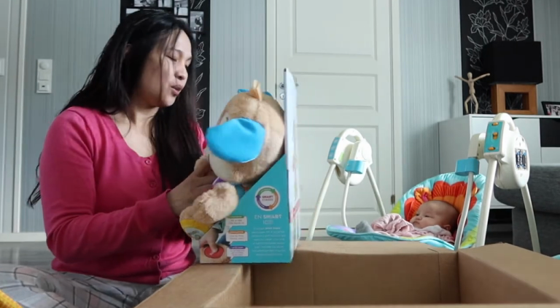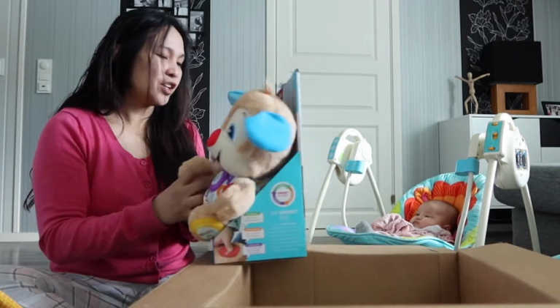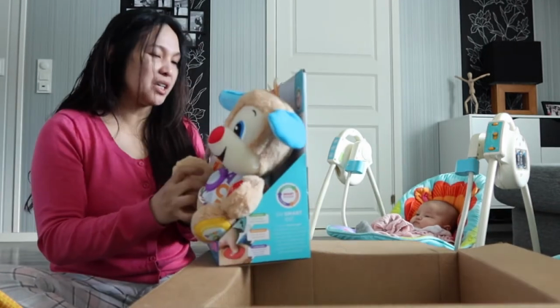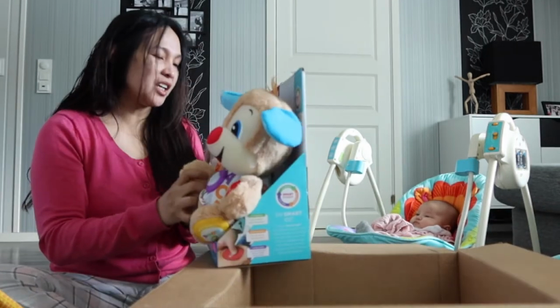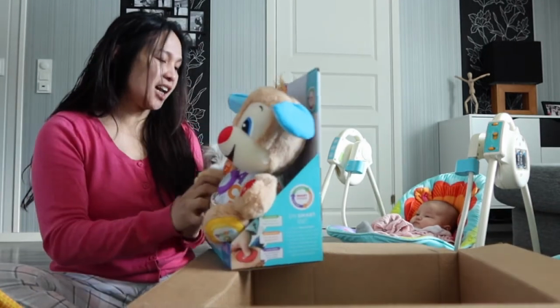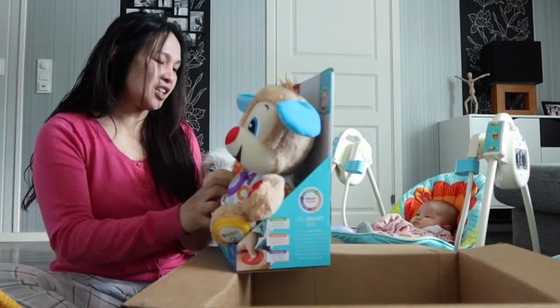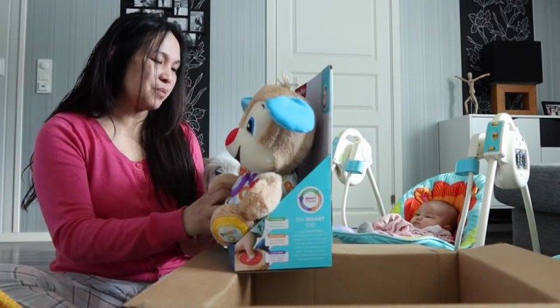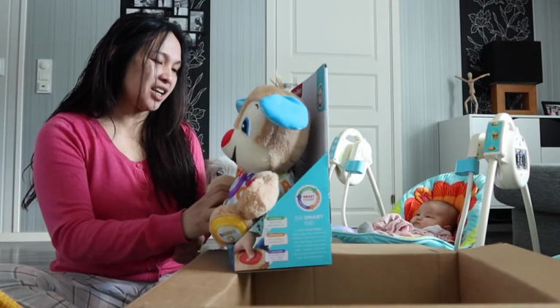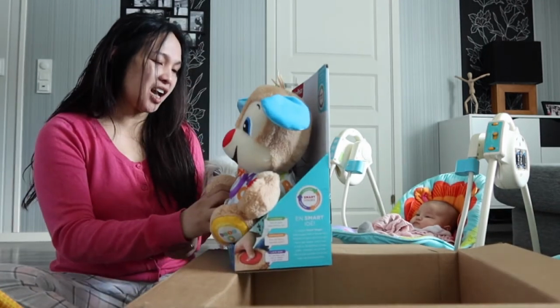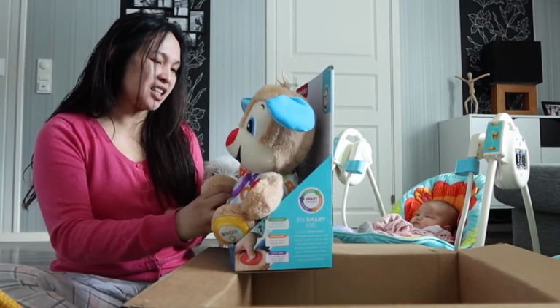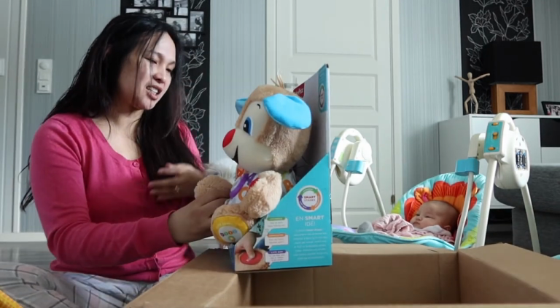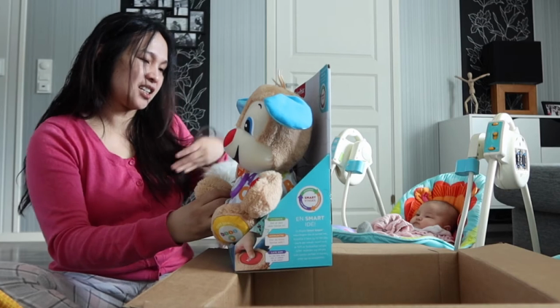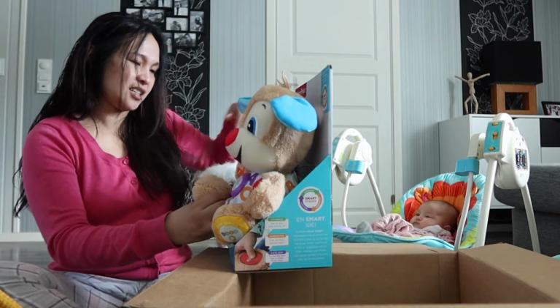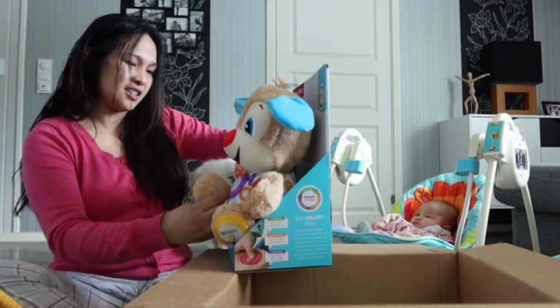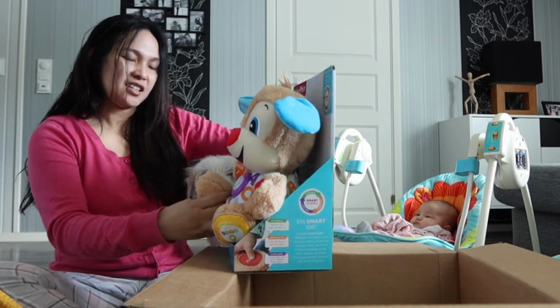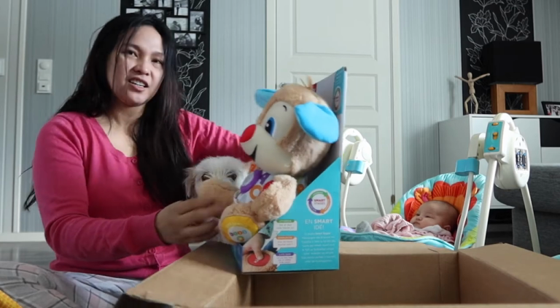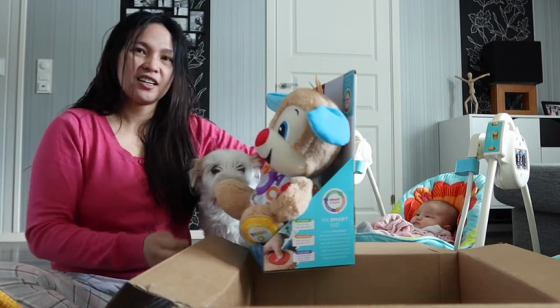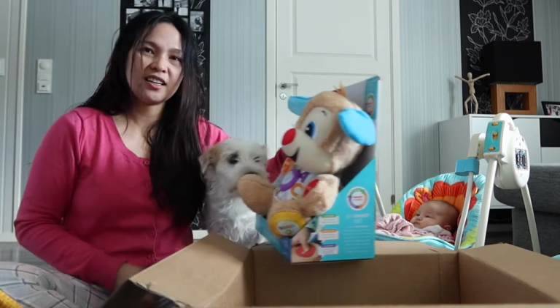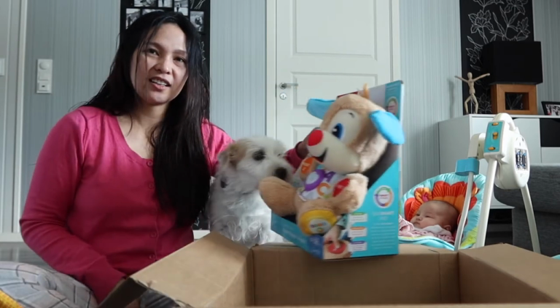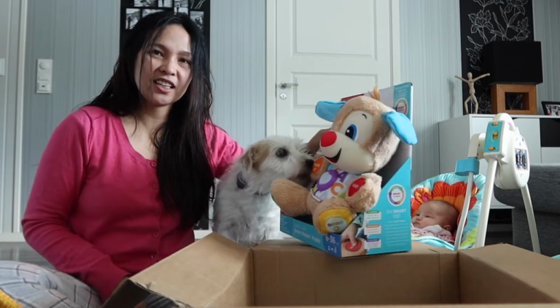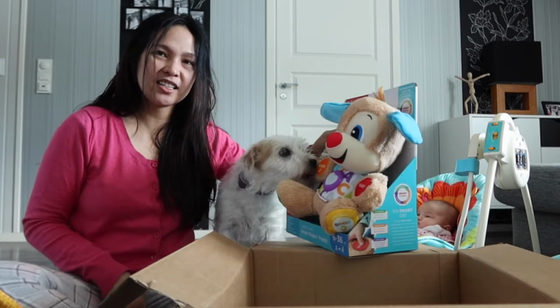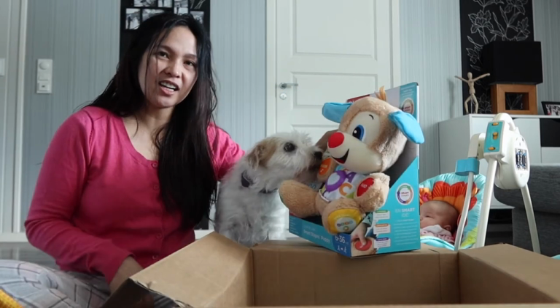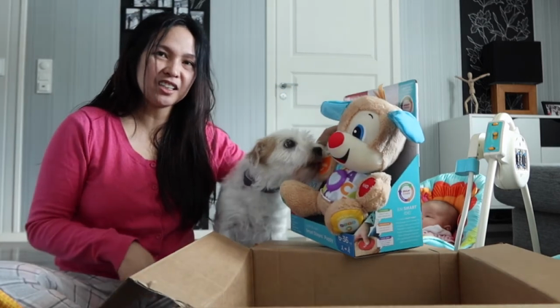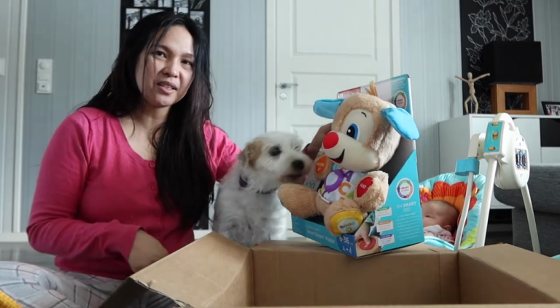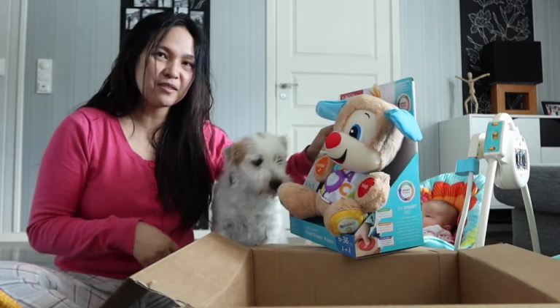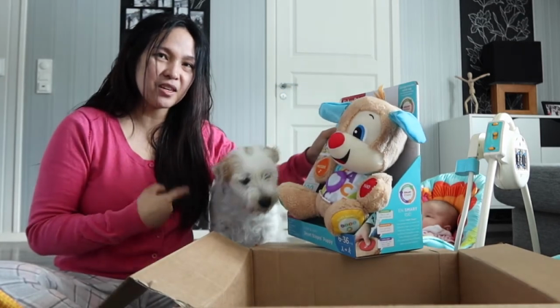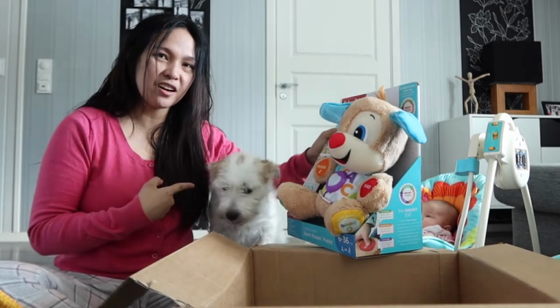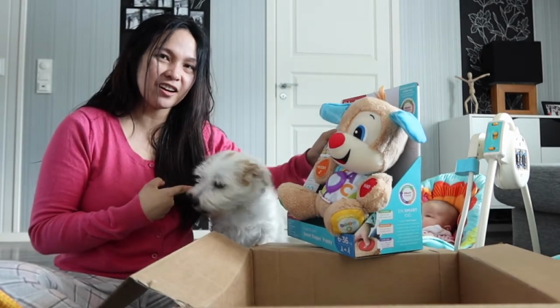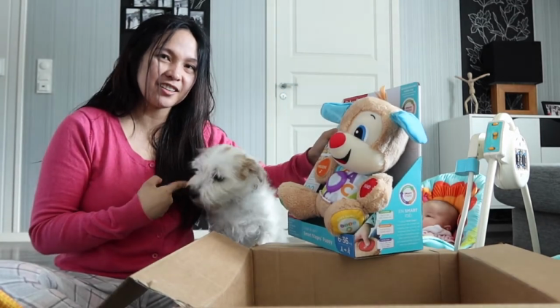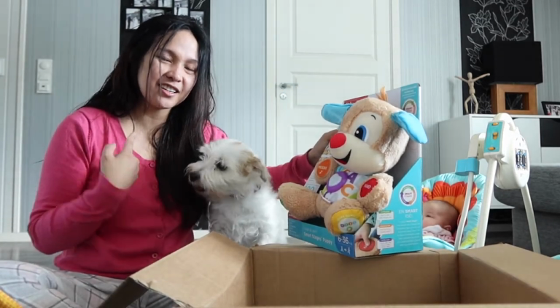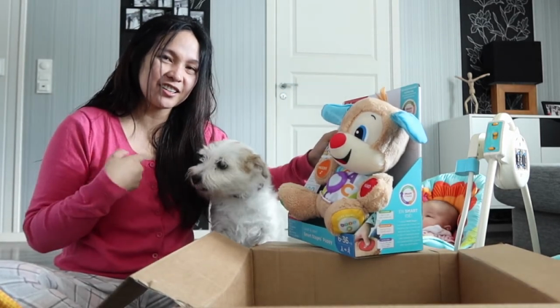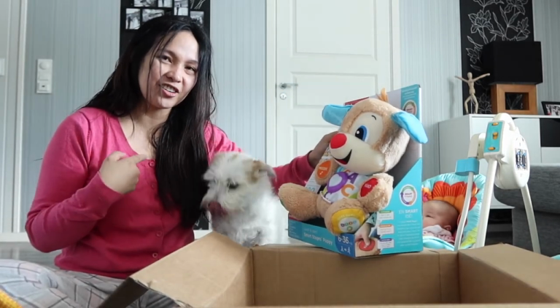Uy, Mira! Ano ba yan? Makikisali naman si Mira. Tignan niyo.